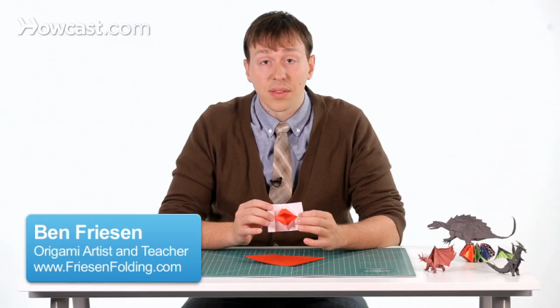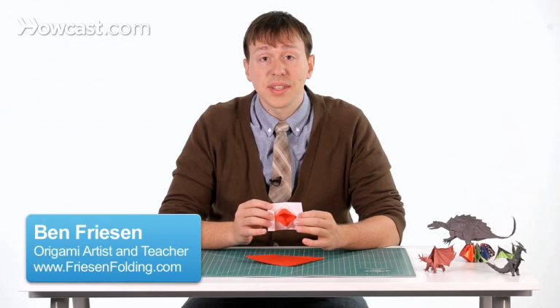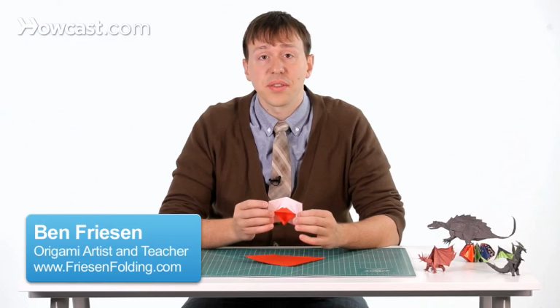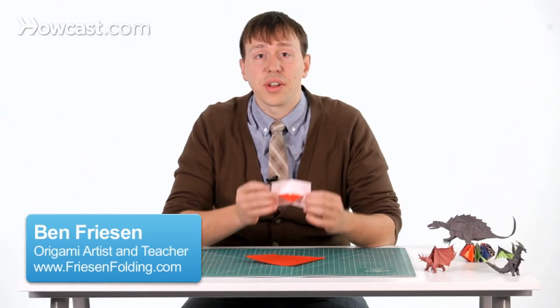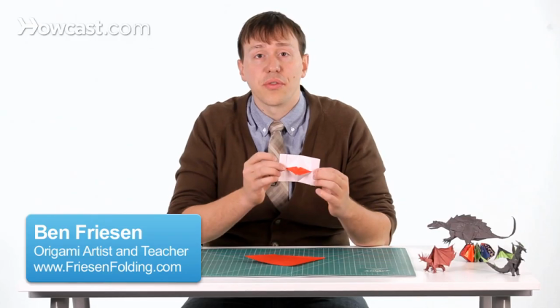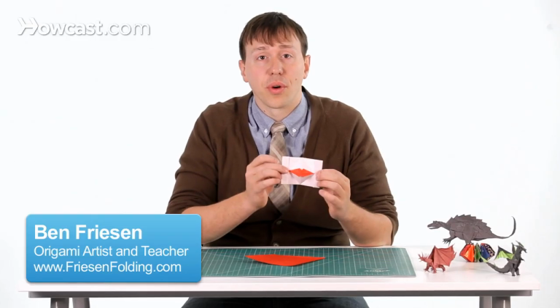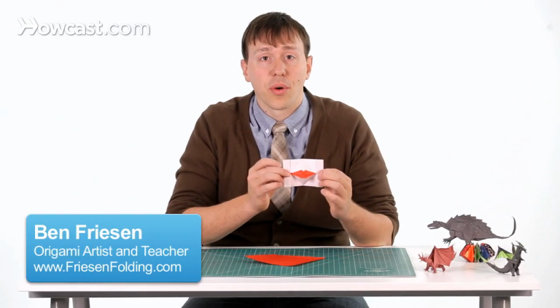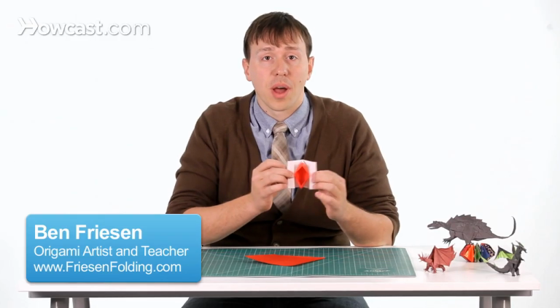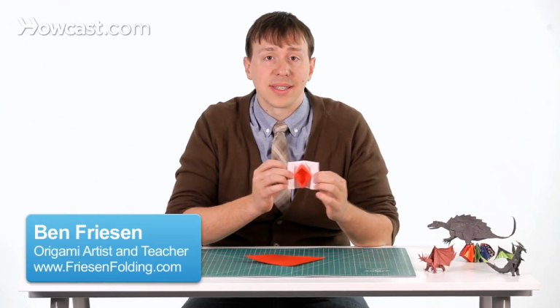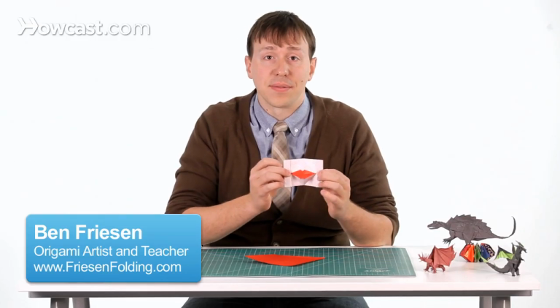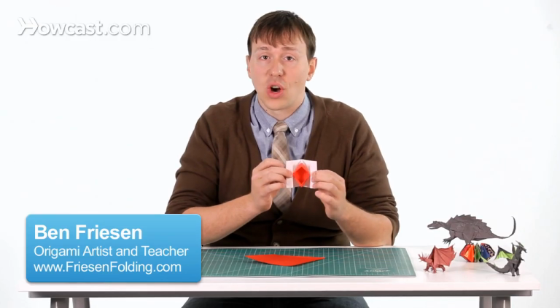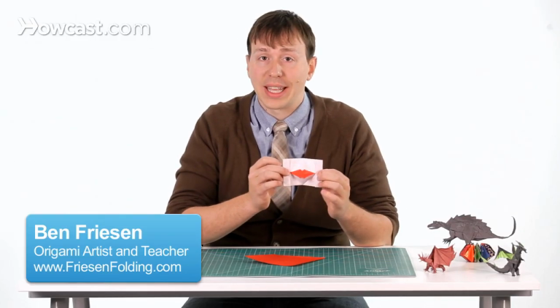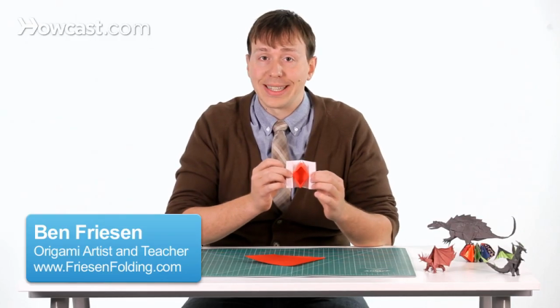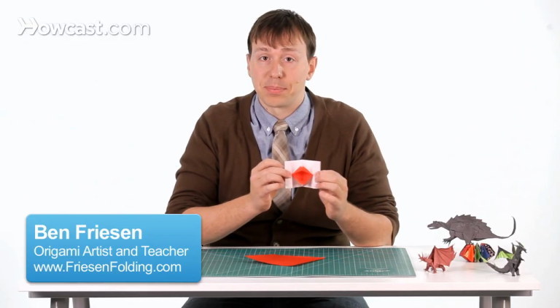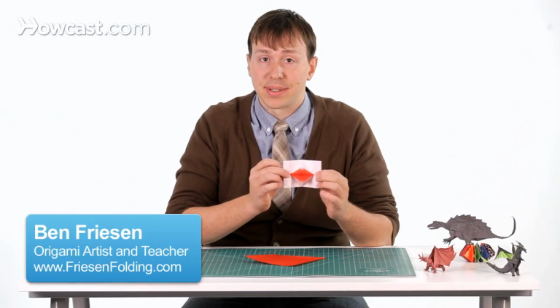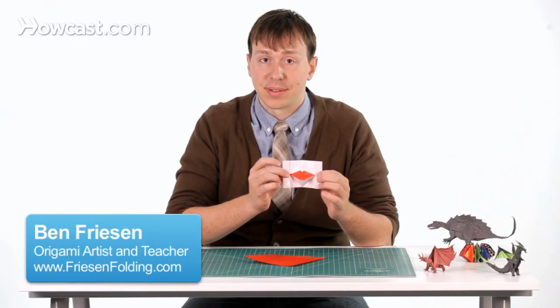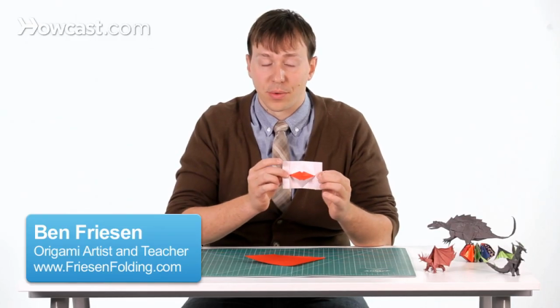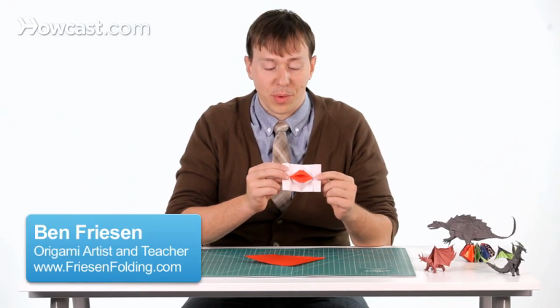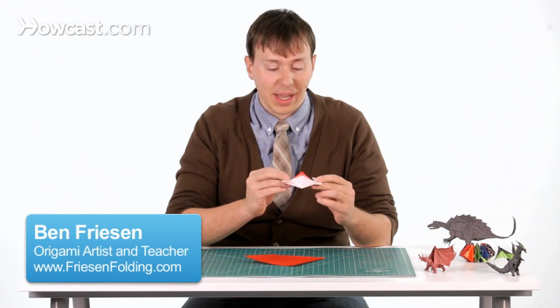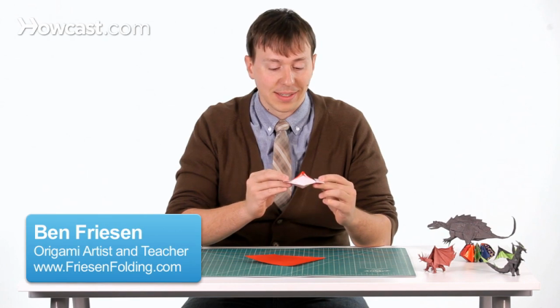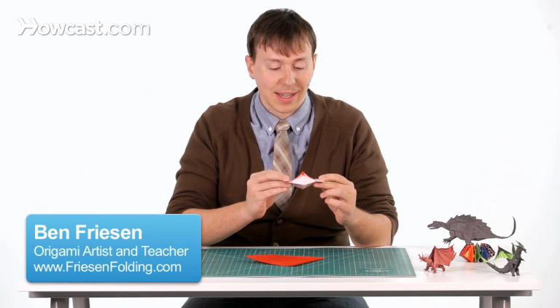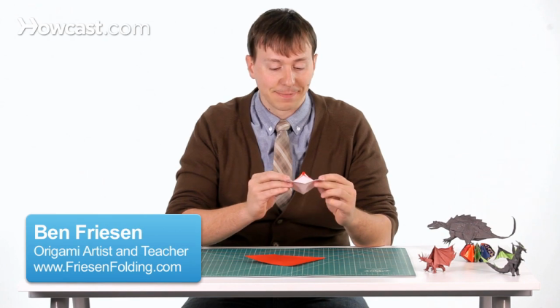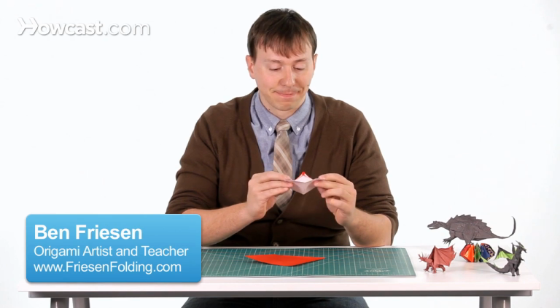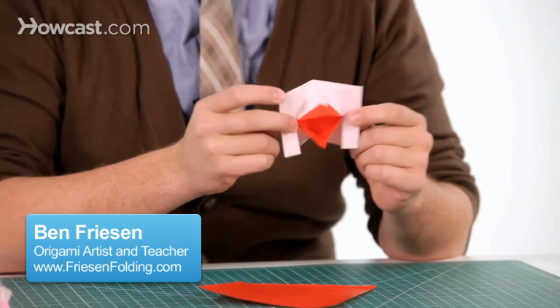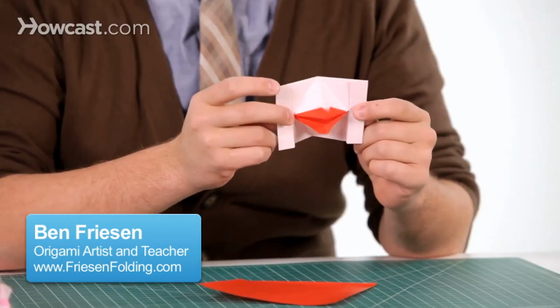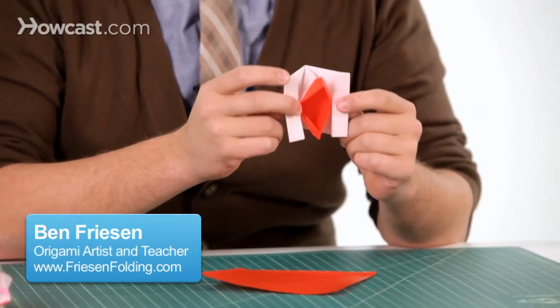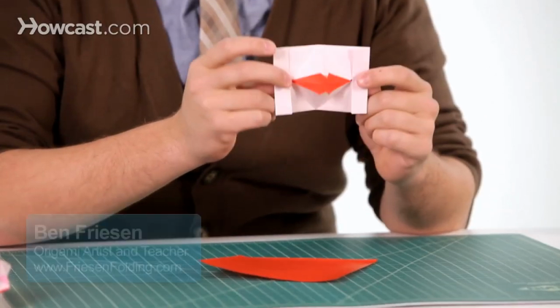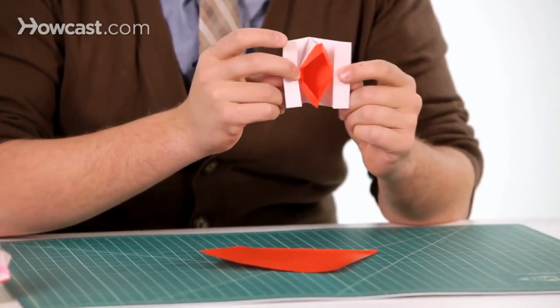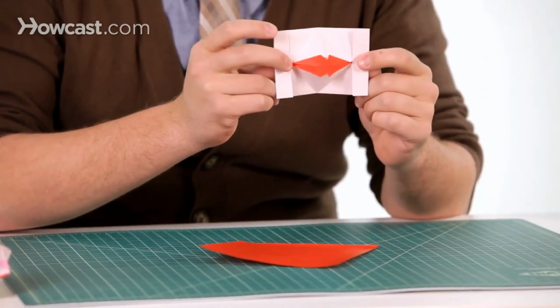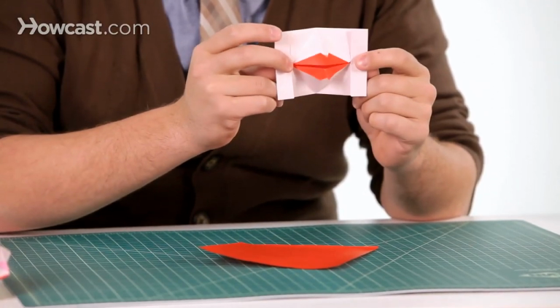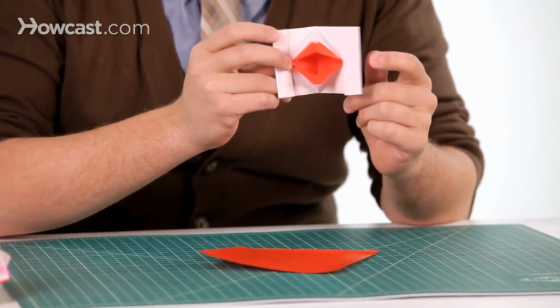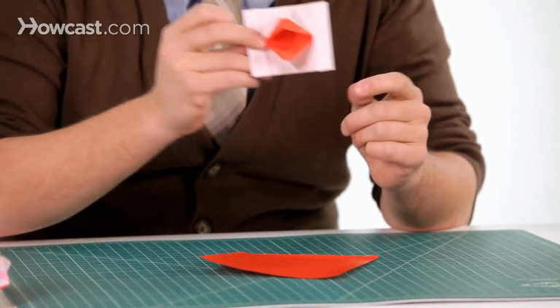This is a video for an origami set of talking lips that we're making today — they move up and down, pretty exciting.